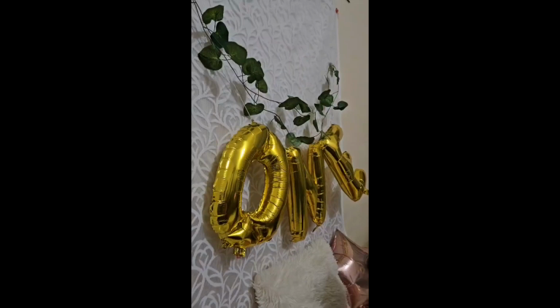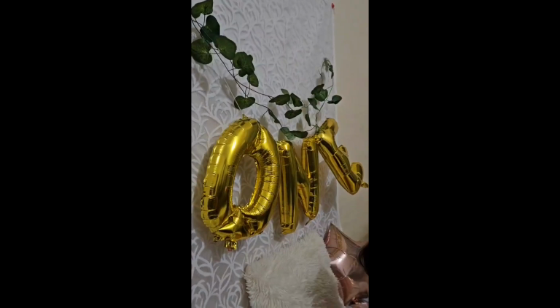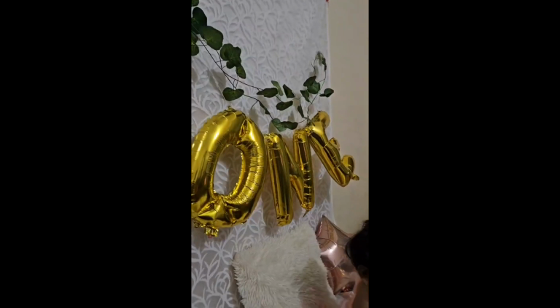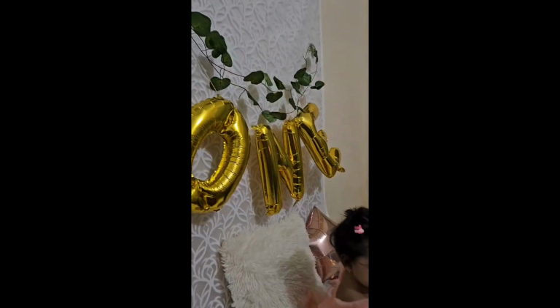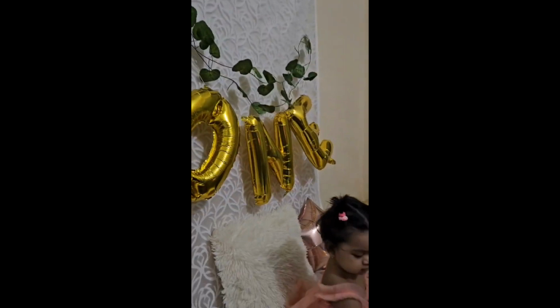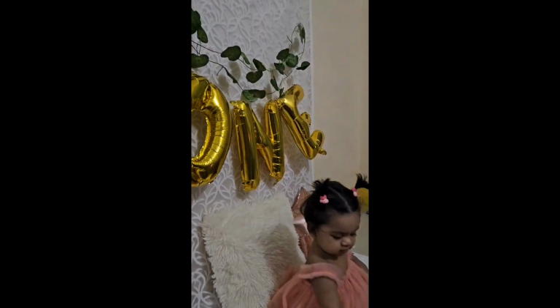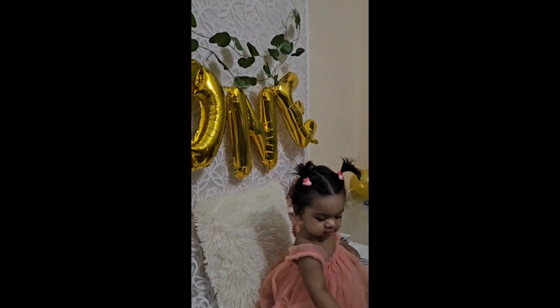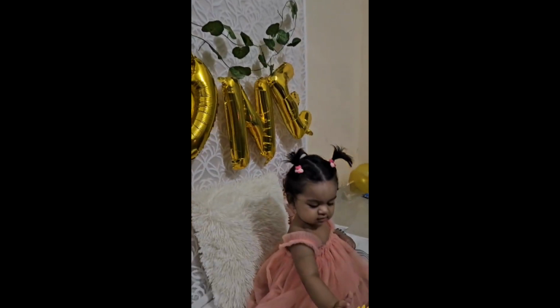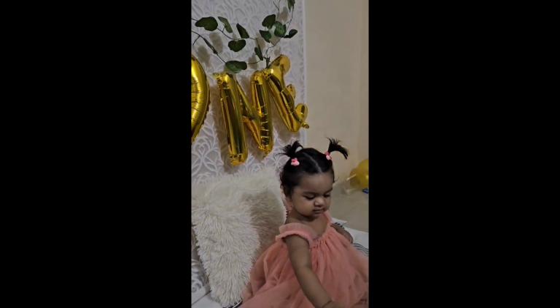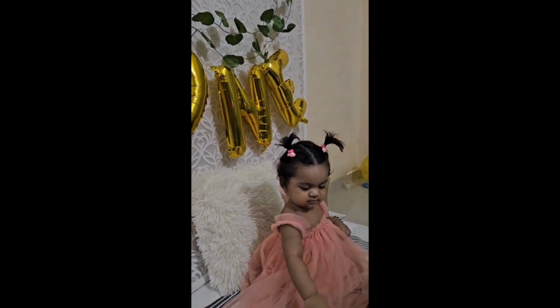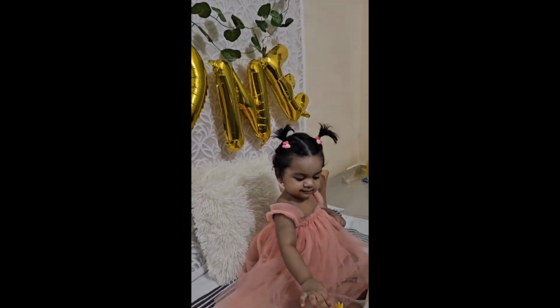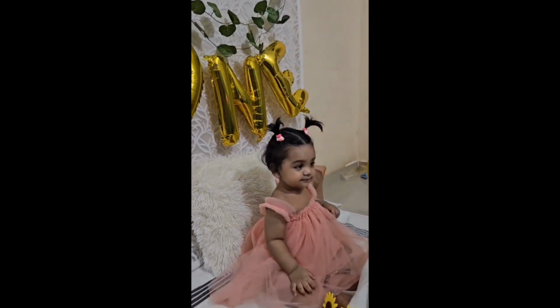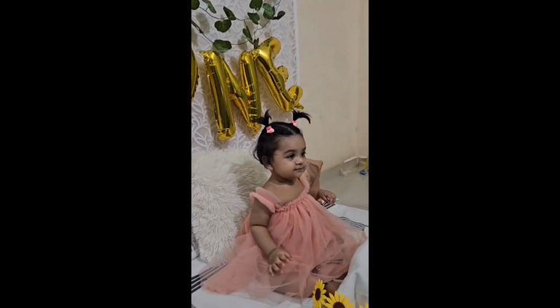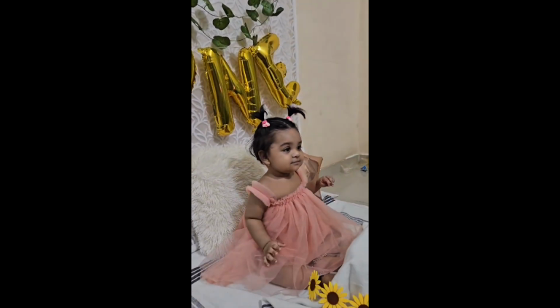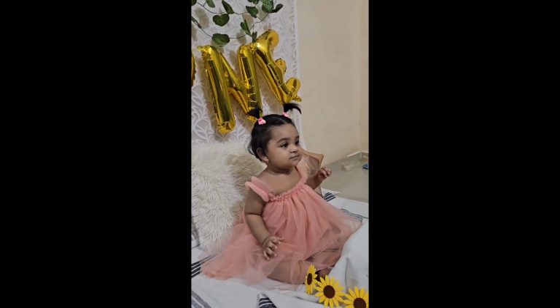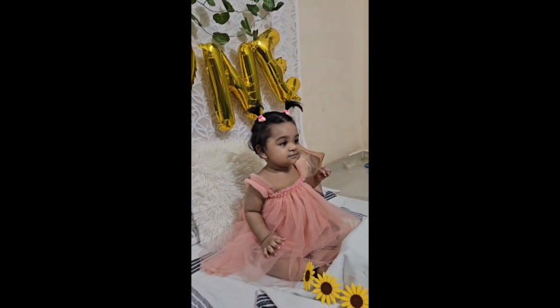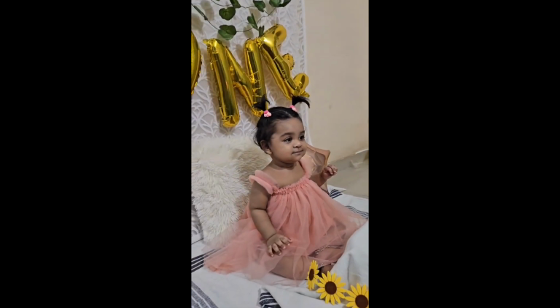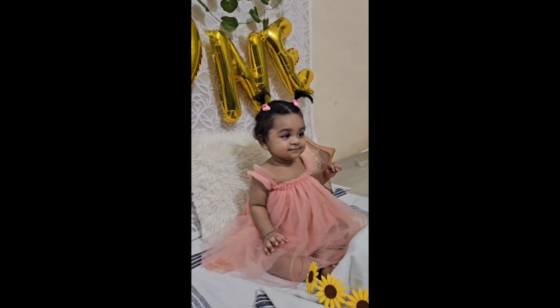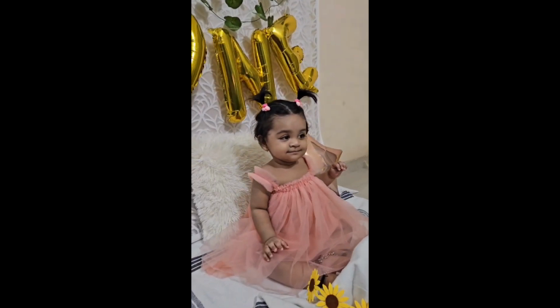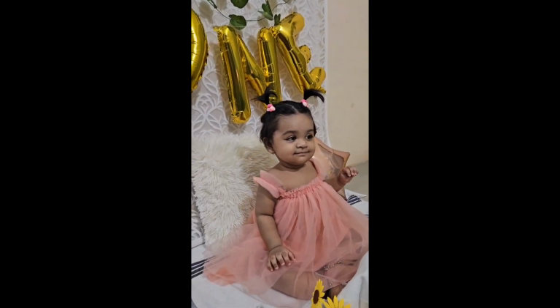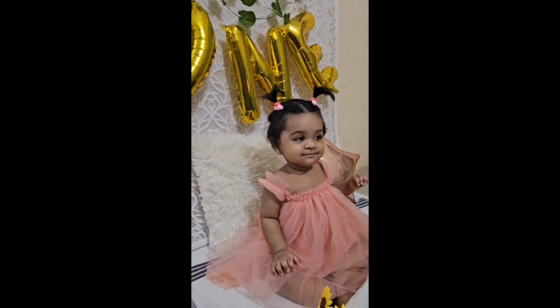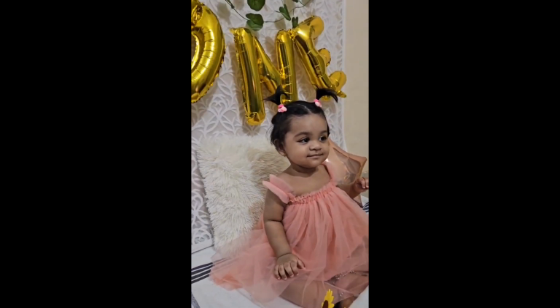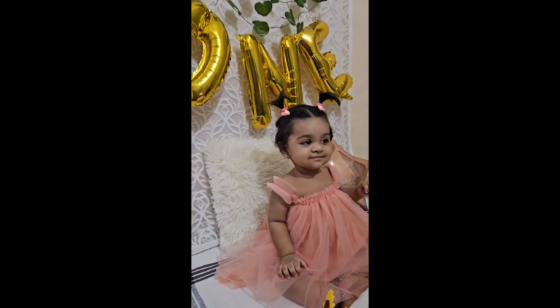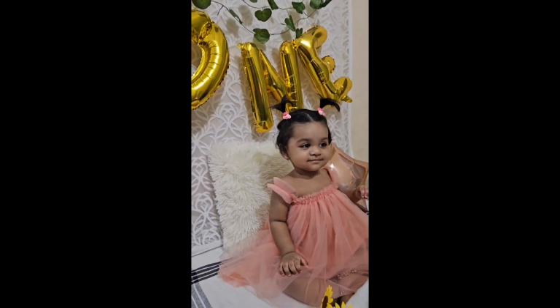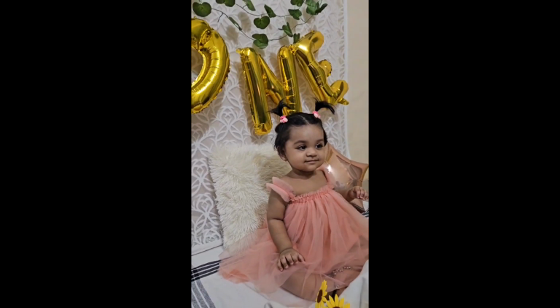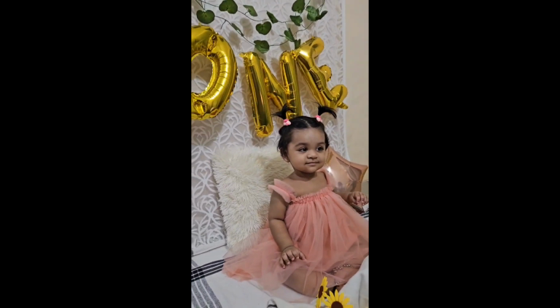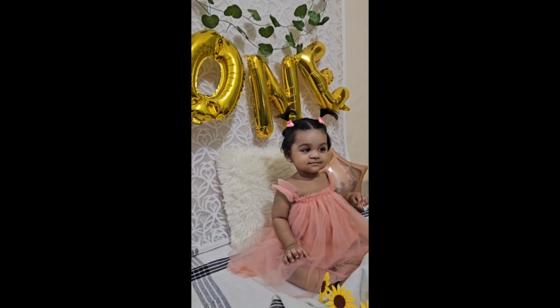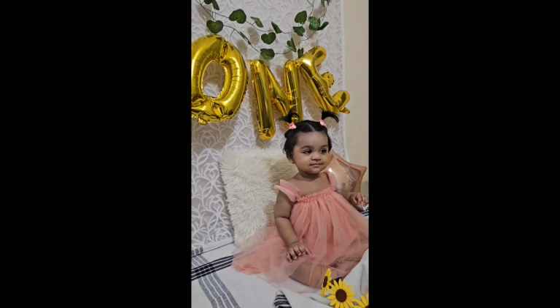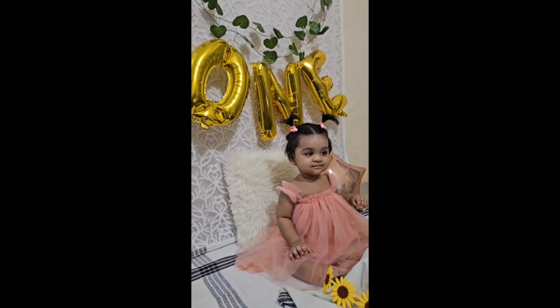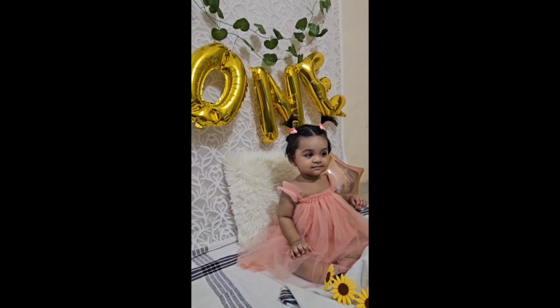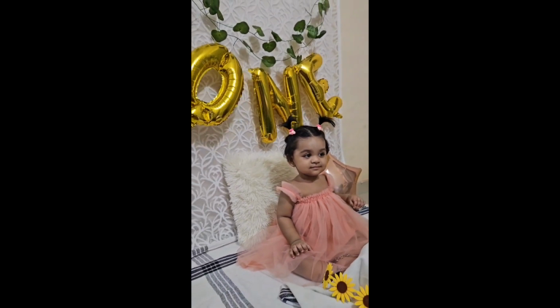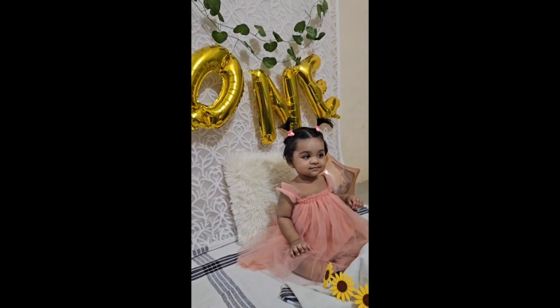Hello everyone, welcome back to my channel. This video is called Smash Cake Jet Pillow.